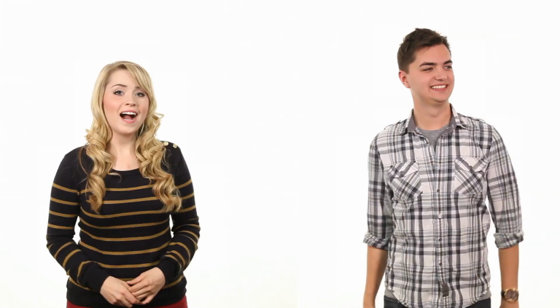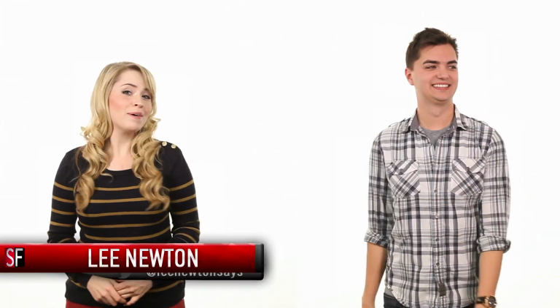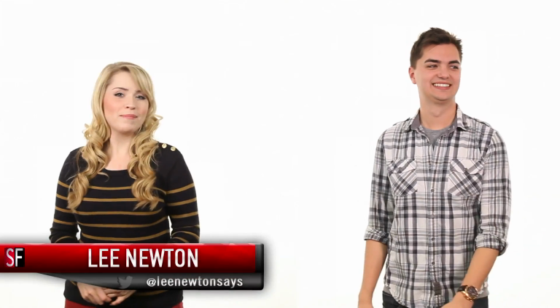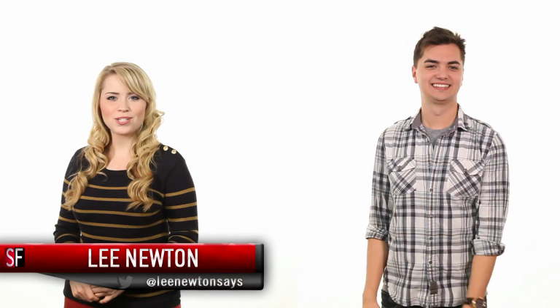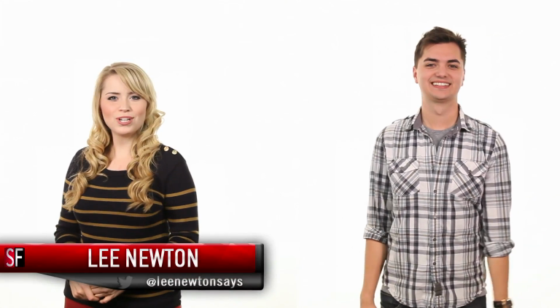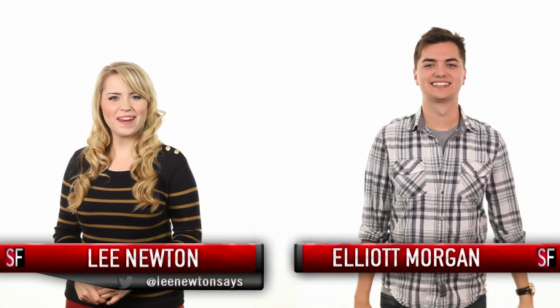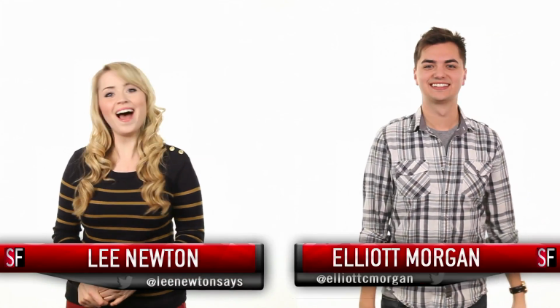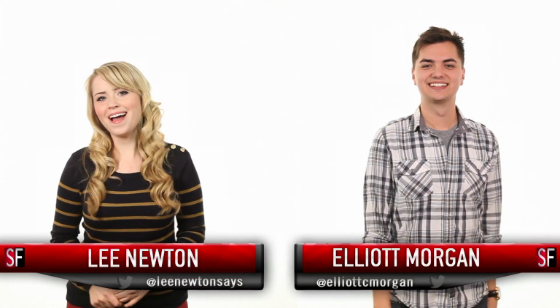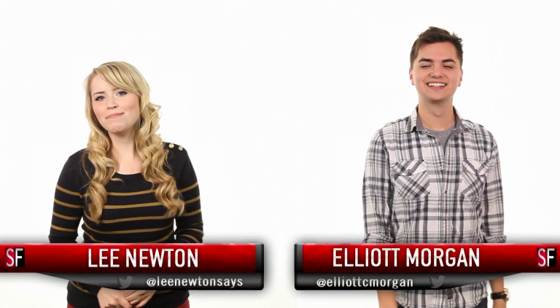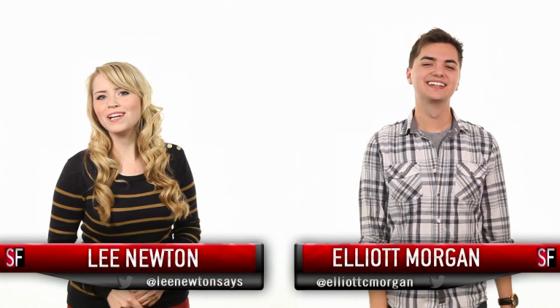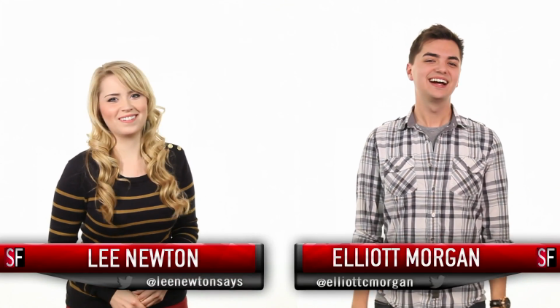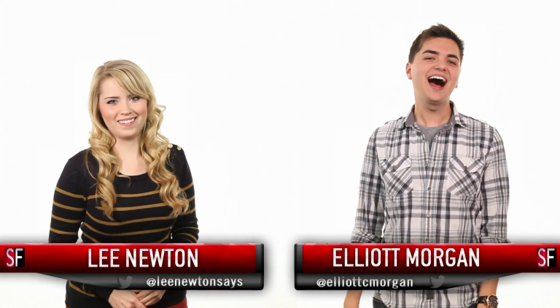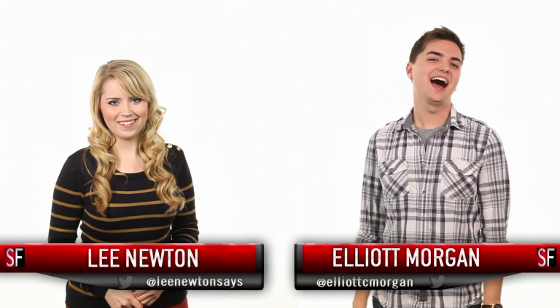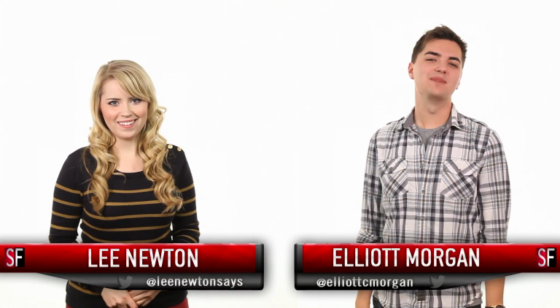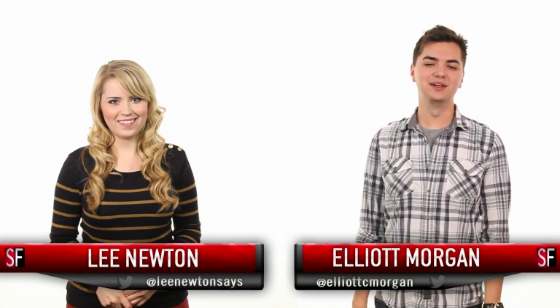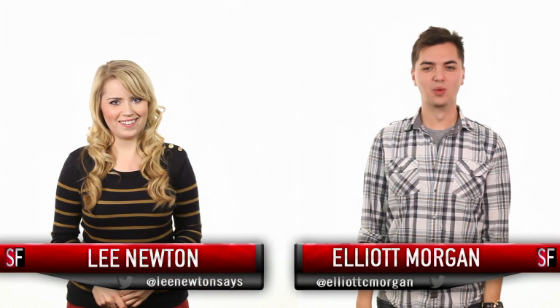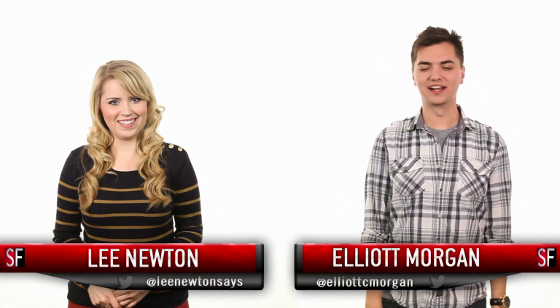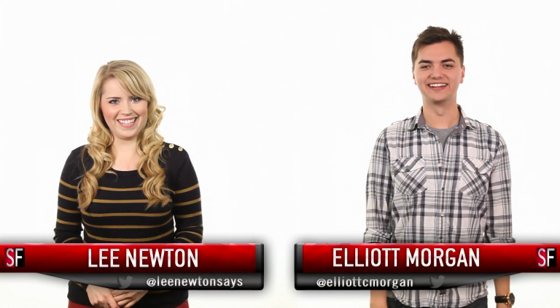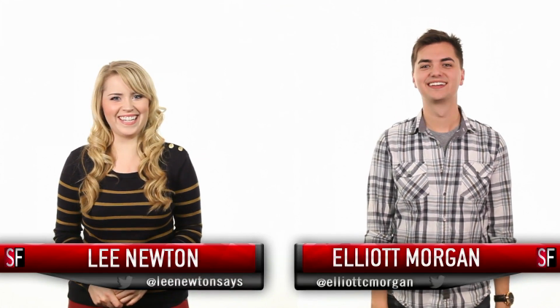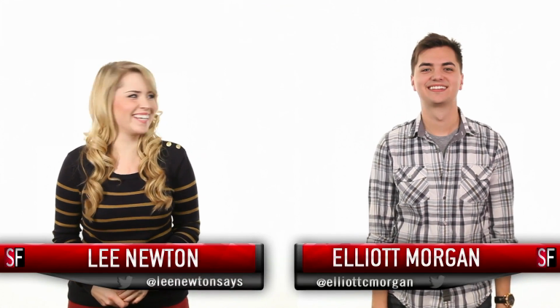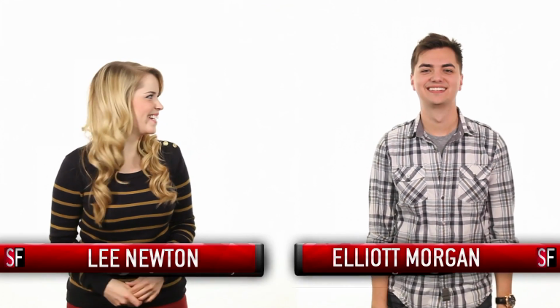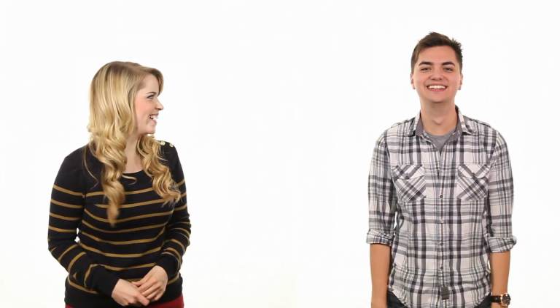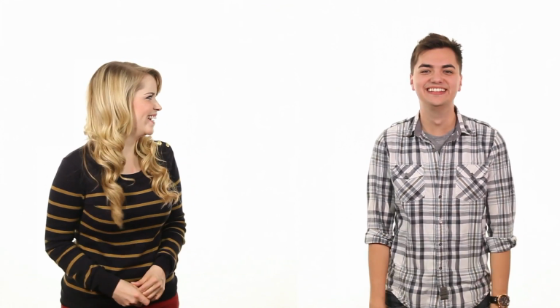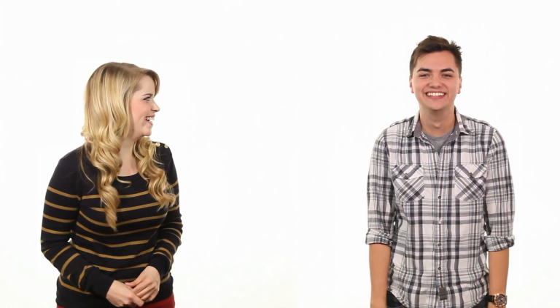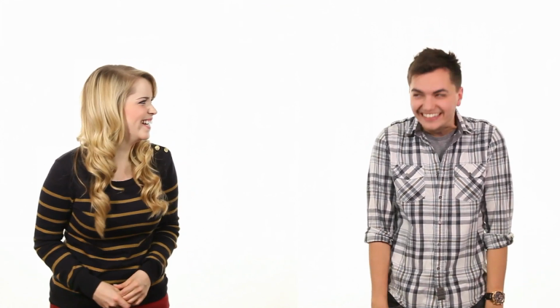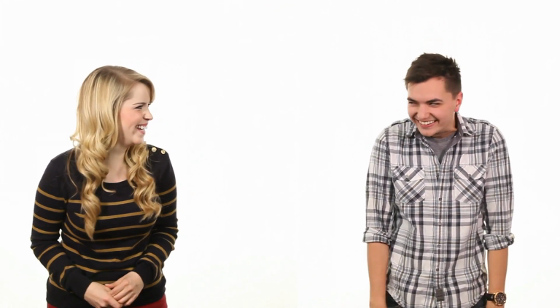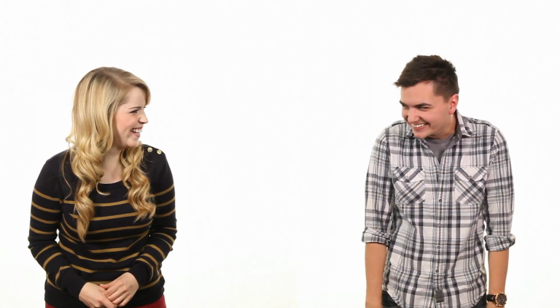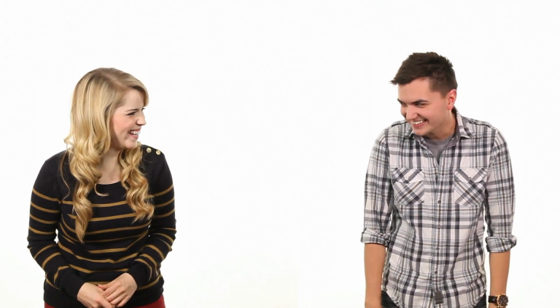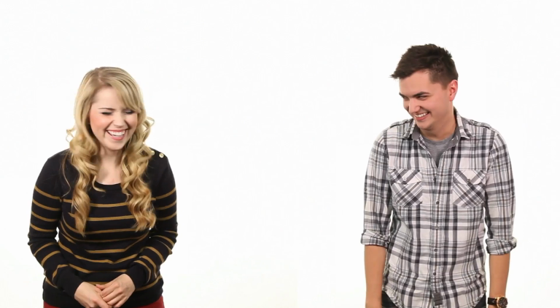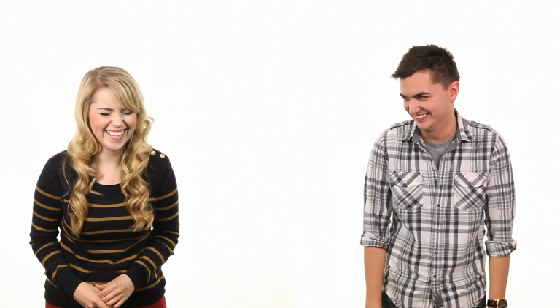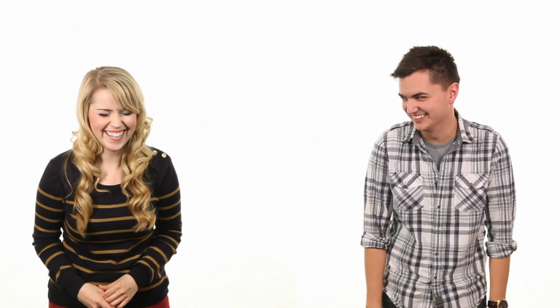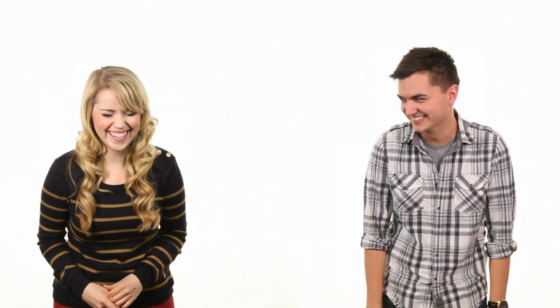Hi, welcome back to Stars Fed. I'm Lee Newton. Hi, I'm Elliot Morgan. This is going to be a good one.